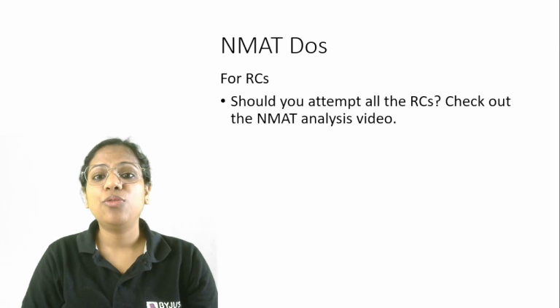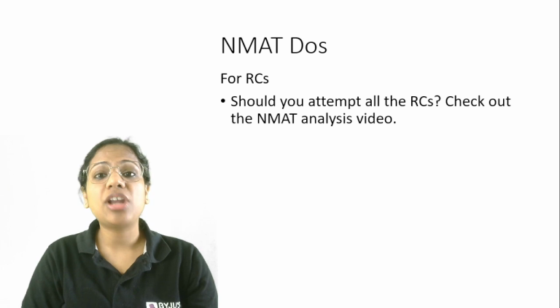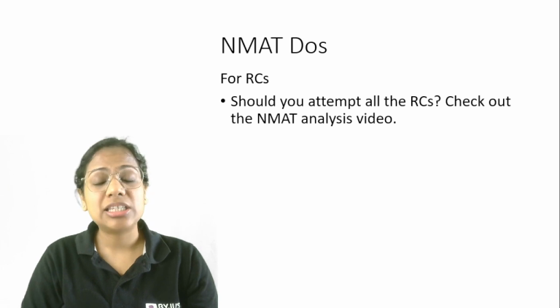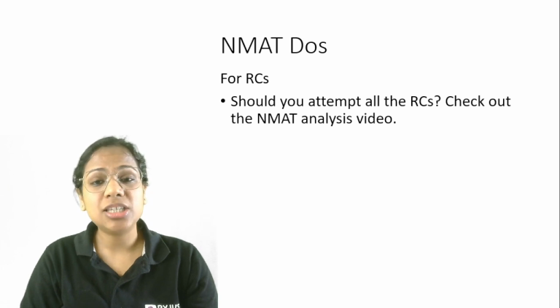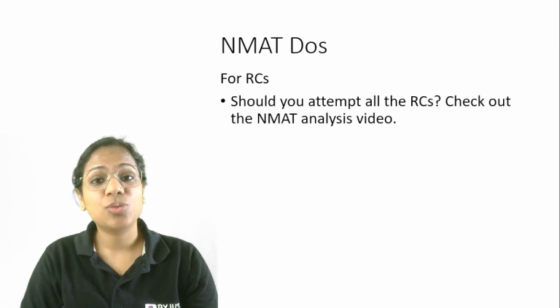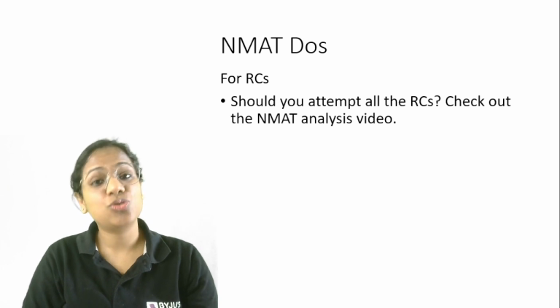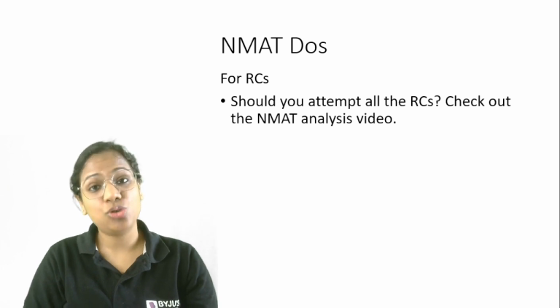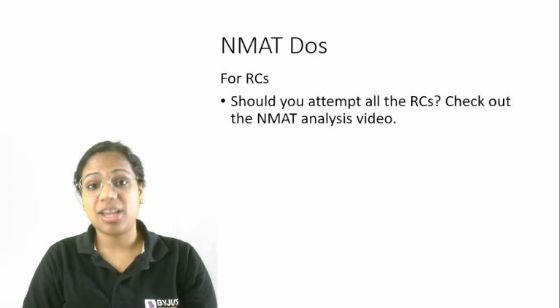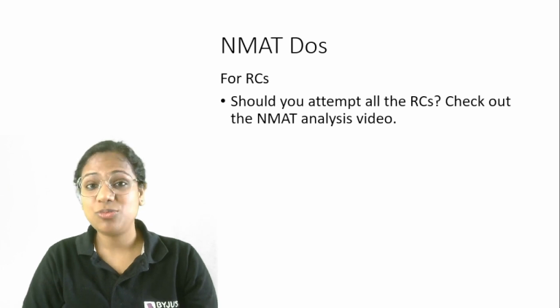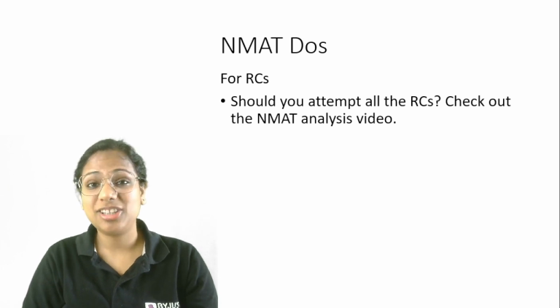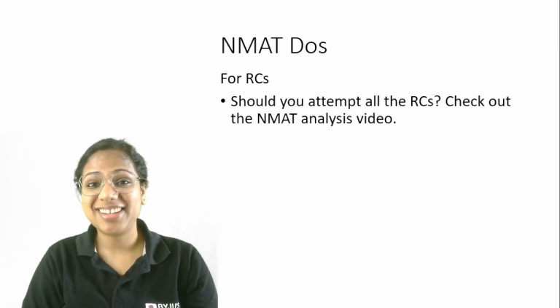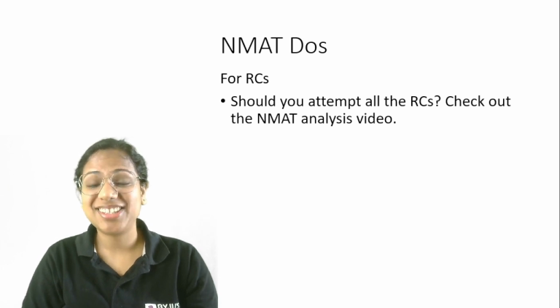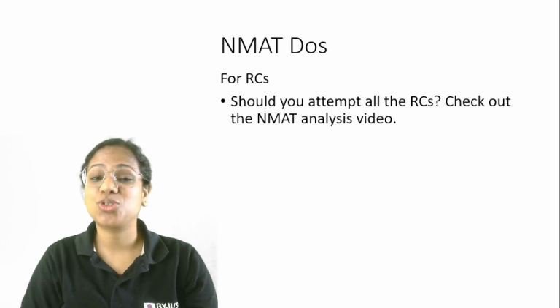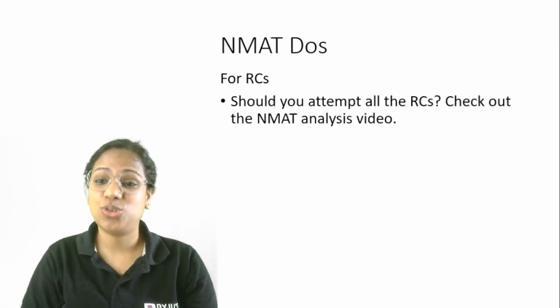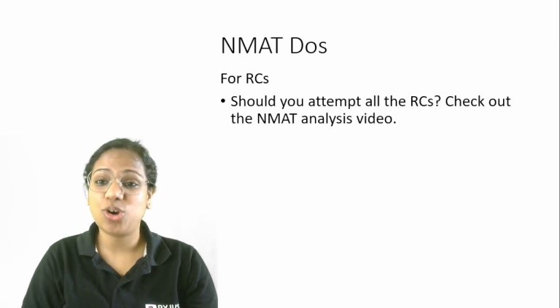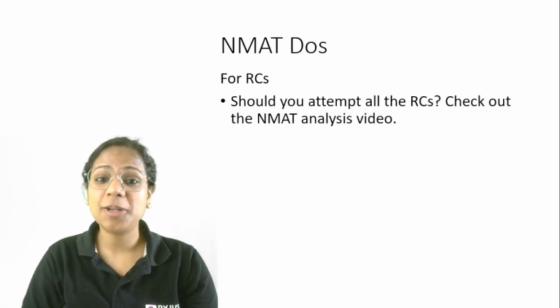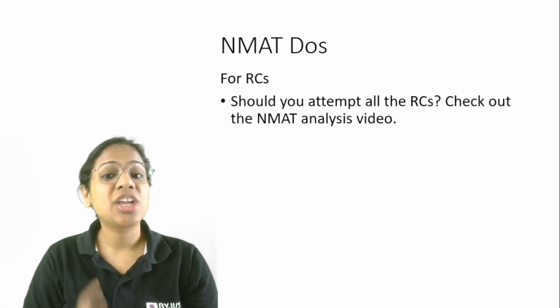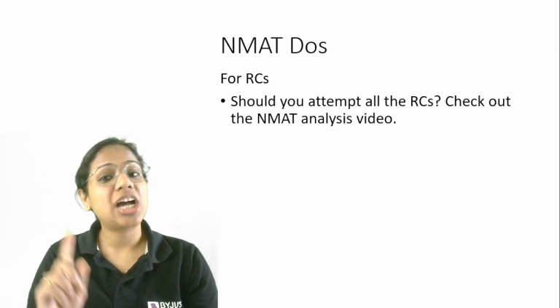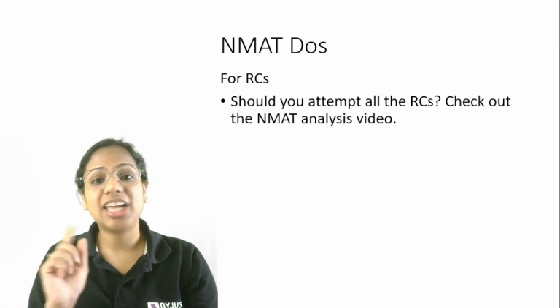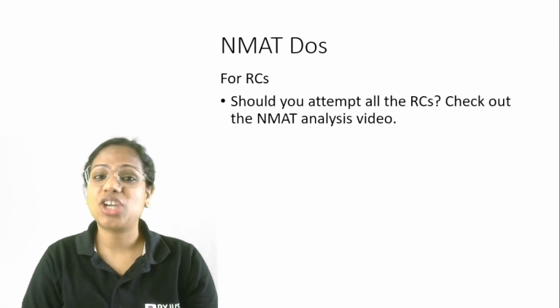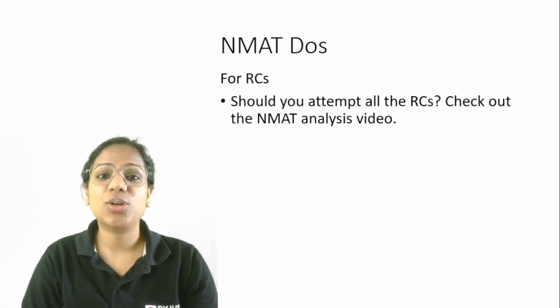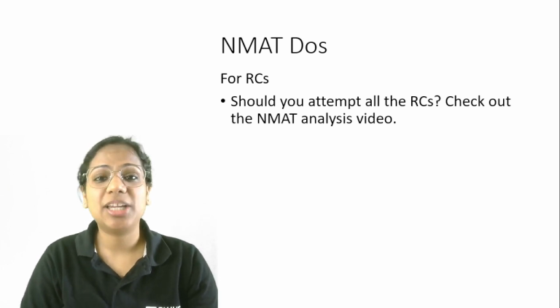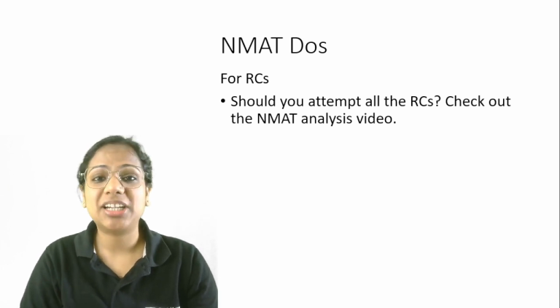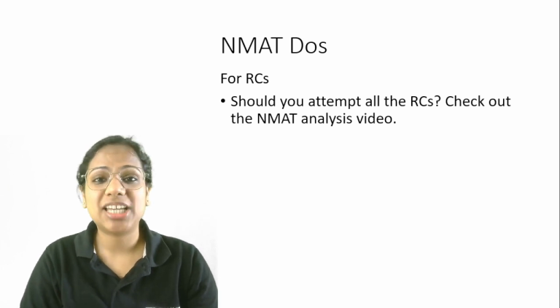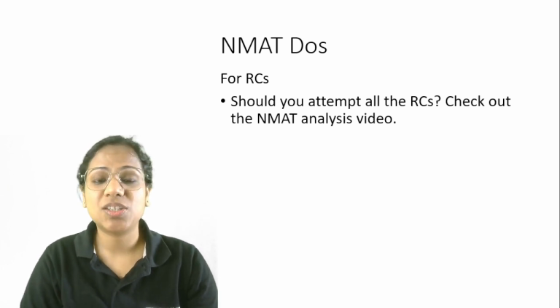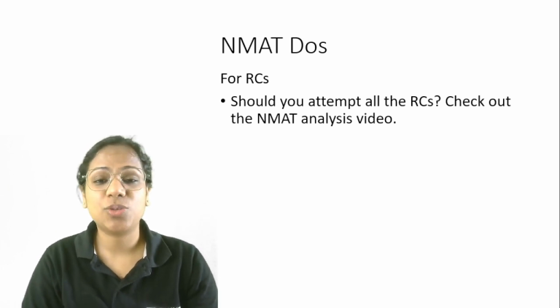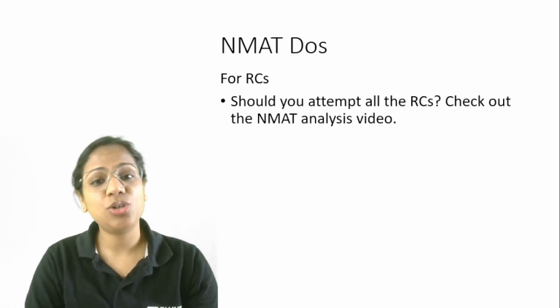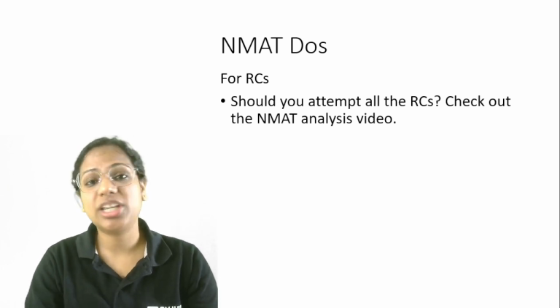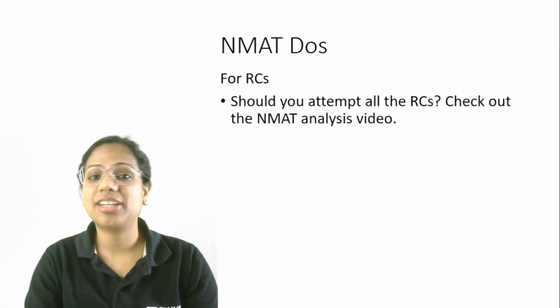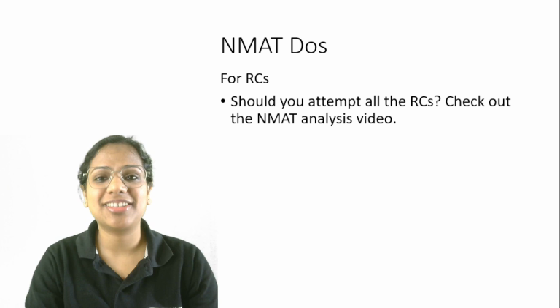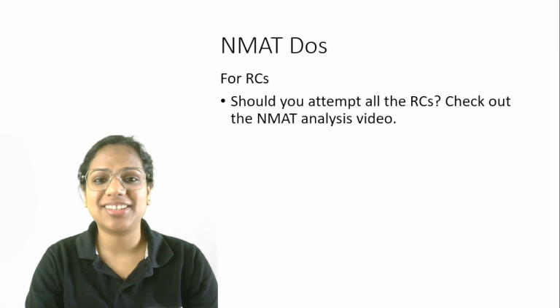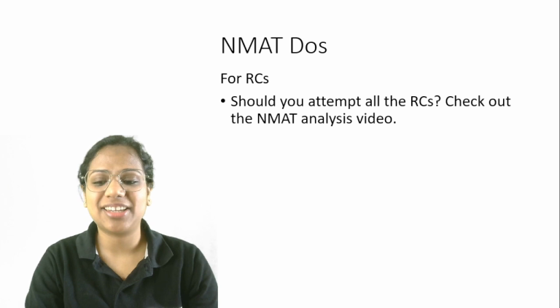For RCs, should you attempt all the RCs or not? Again, check out the NMAT analysis video. You will get an answer there.